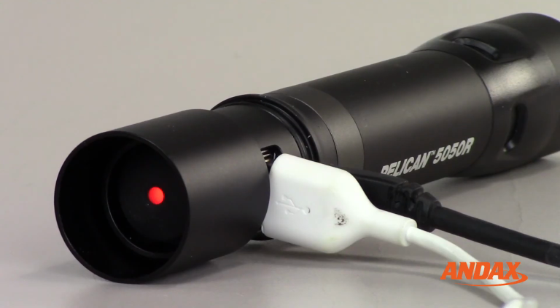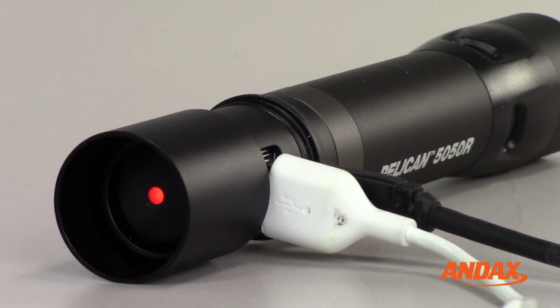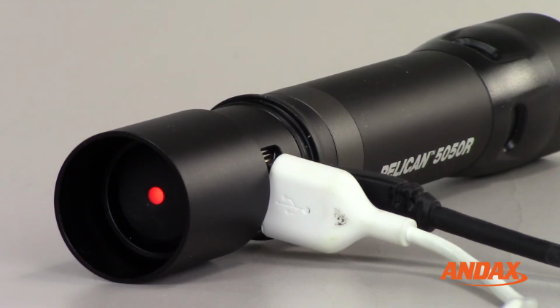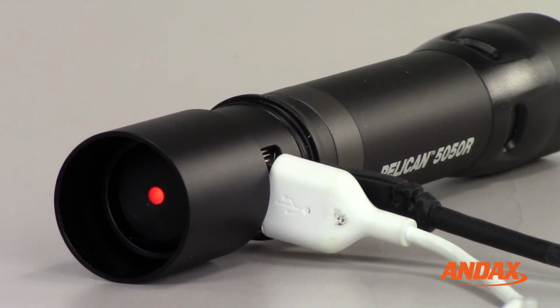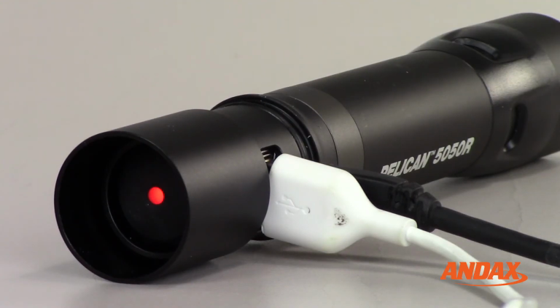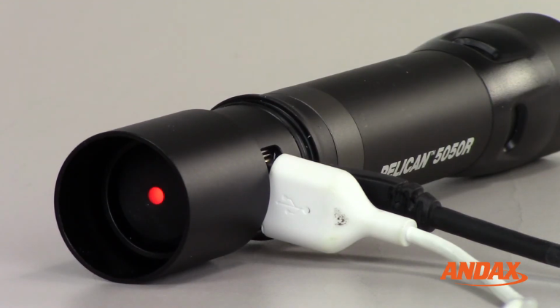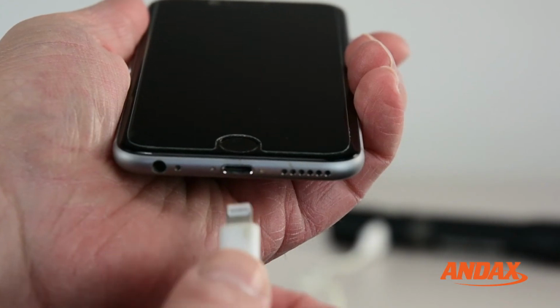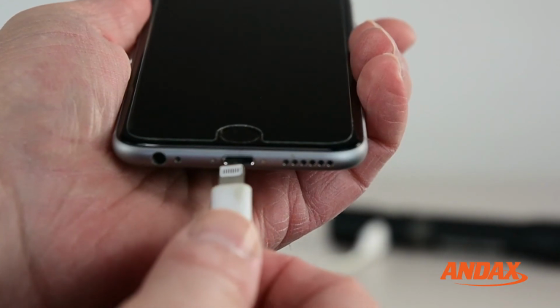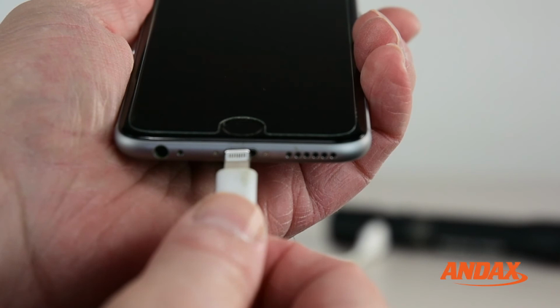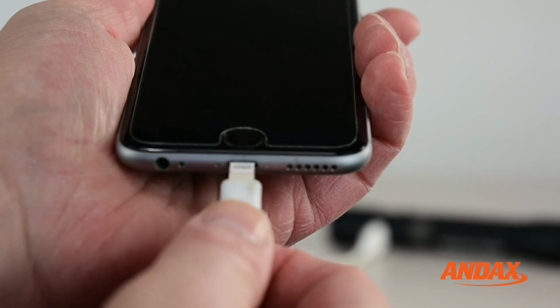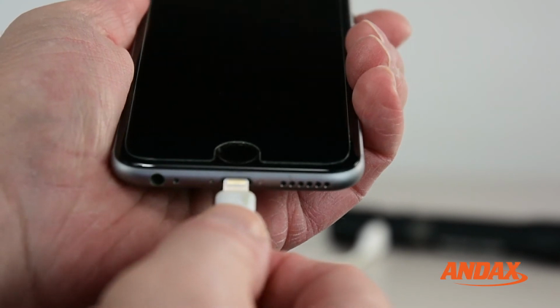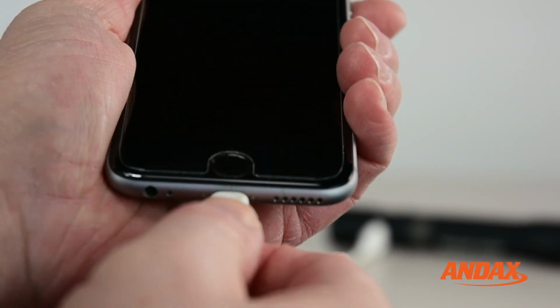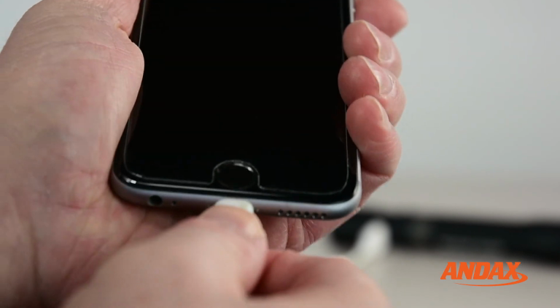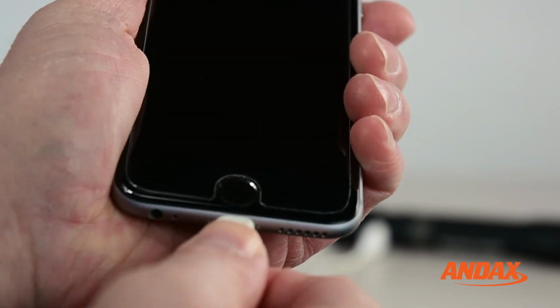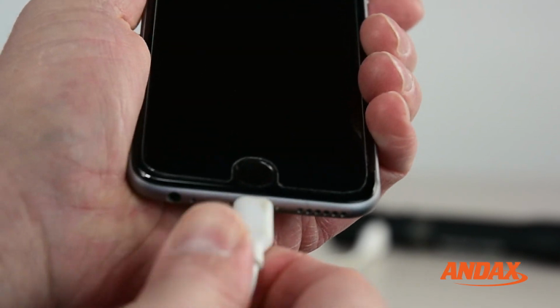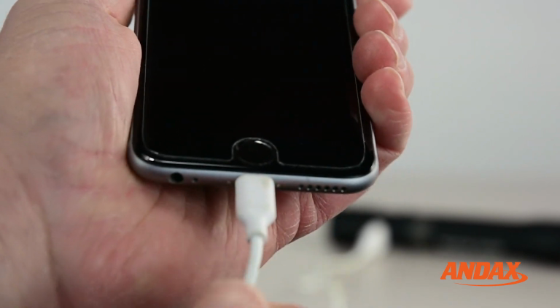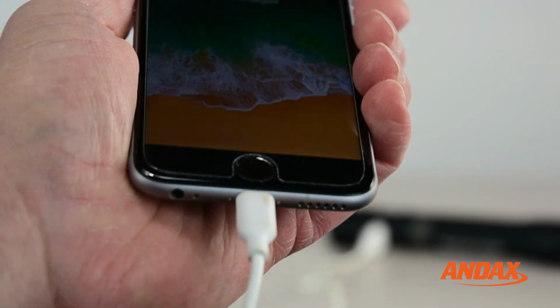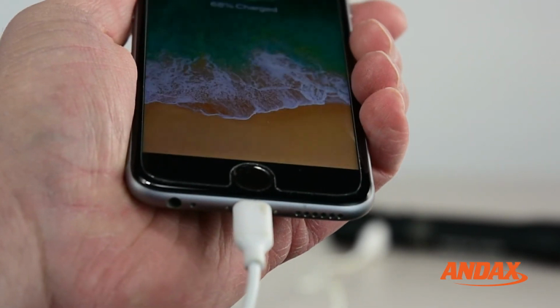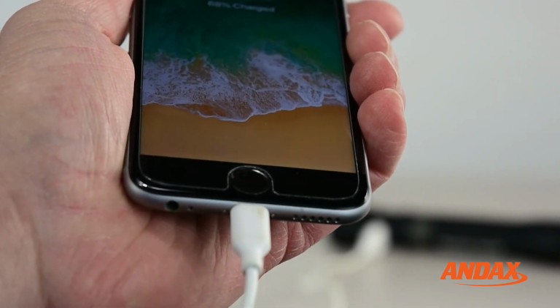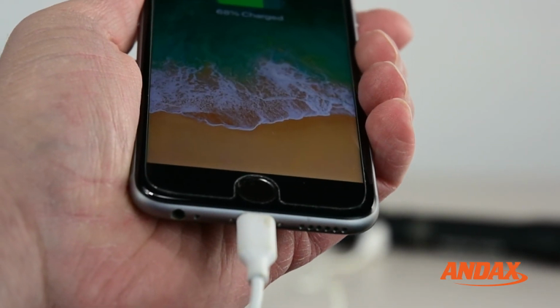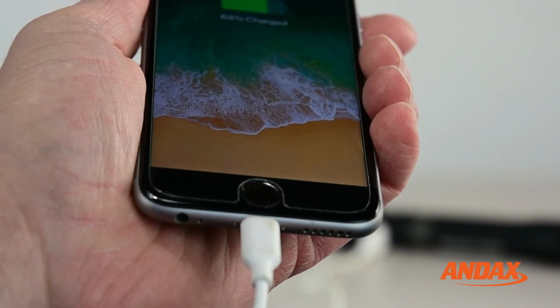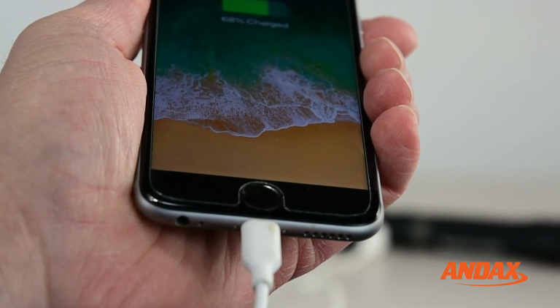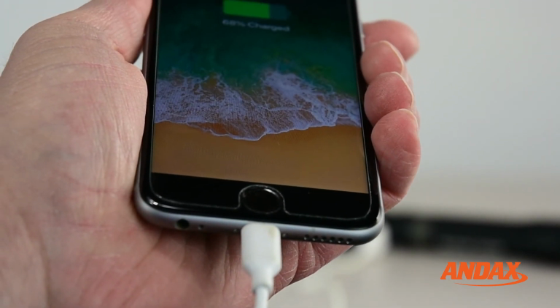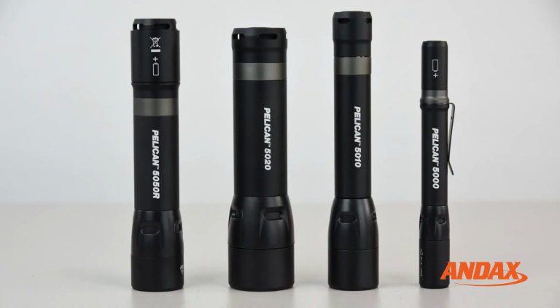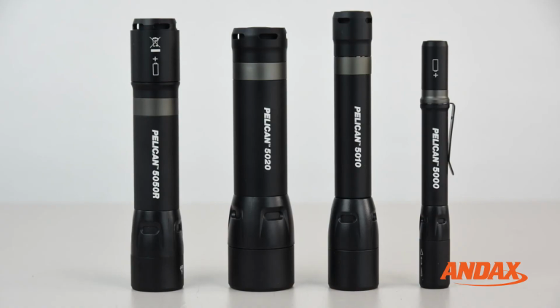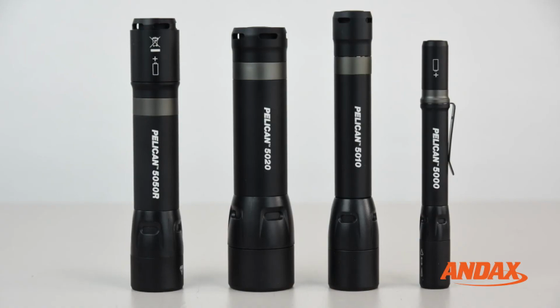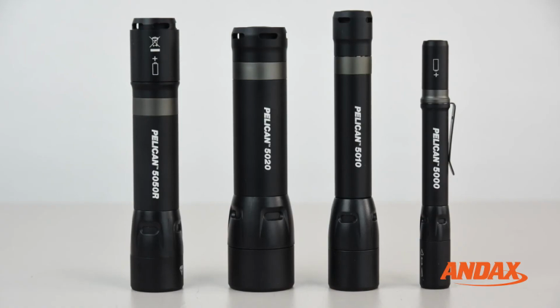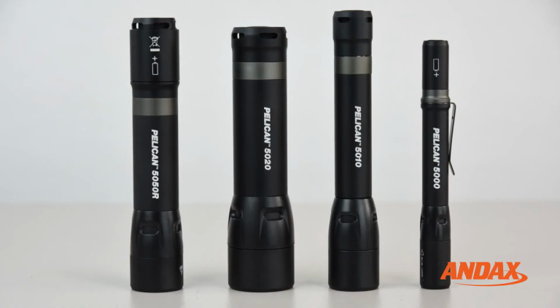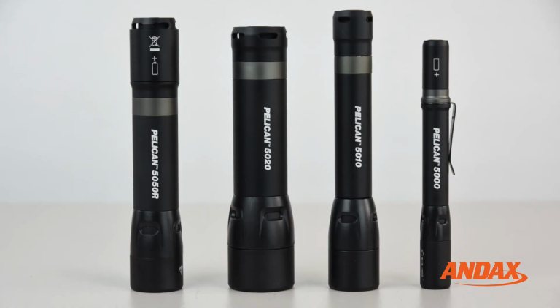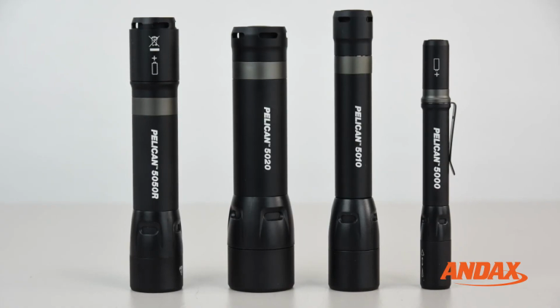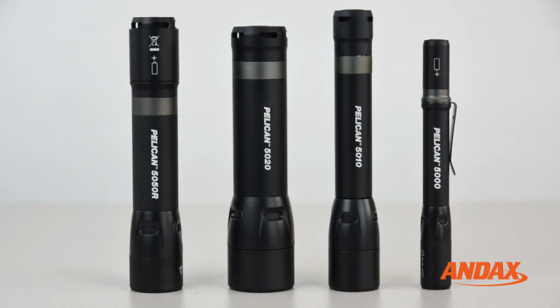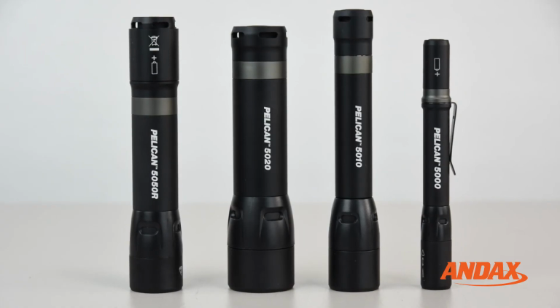You can also use its USB port to power your smartphone or any other USB device. Call us today for more information about the new Pelican 5000 Series flashlights.